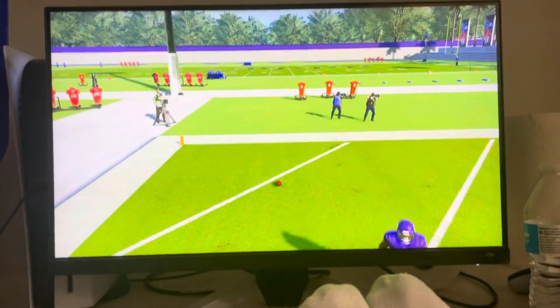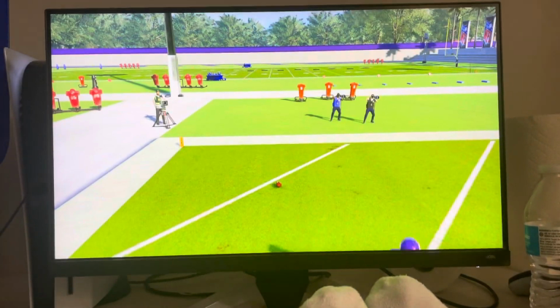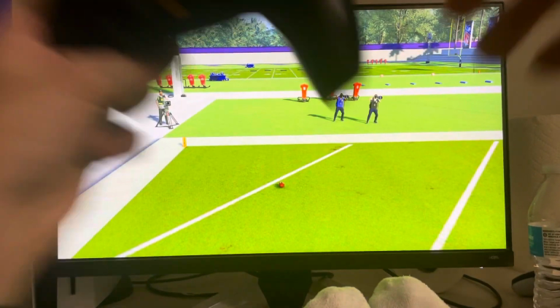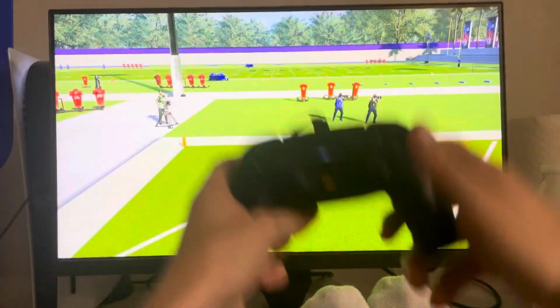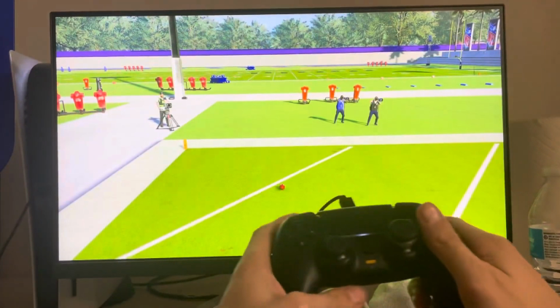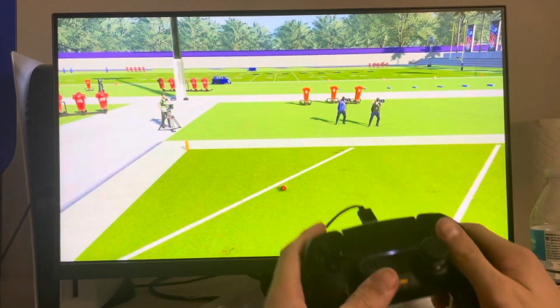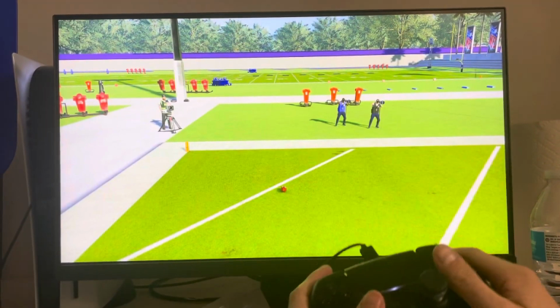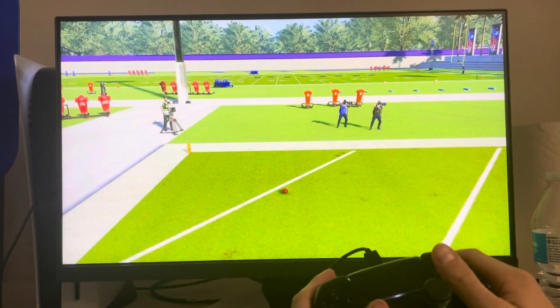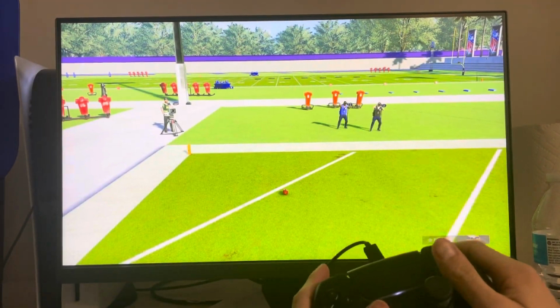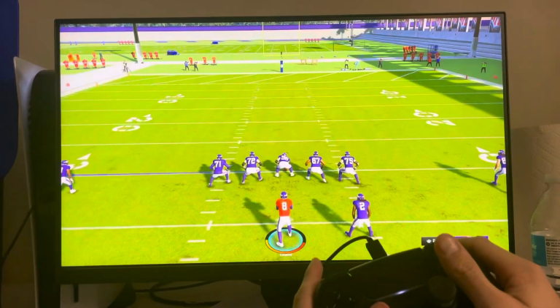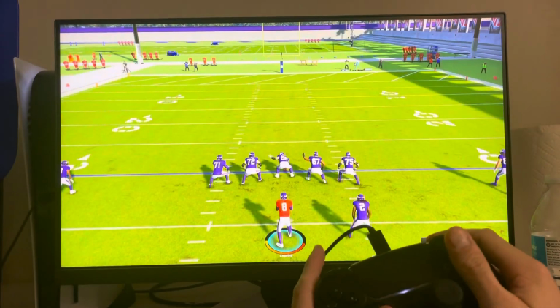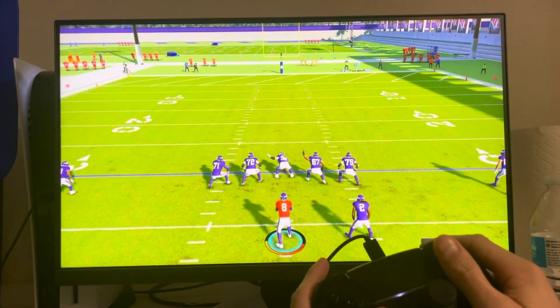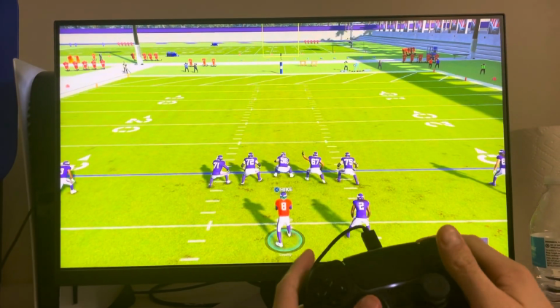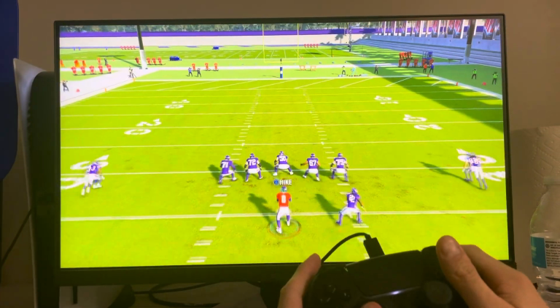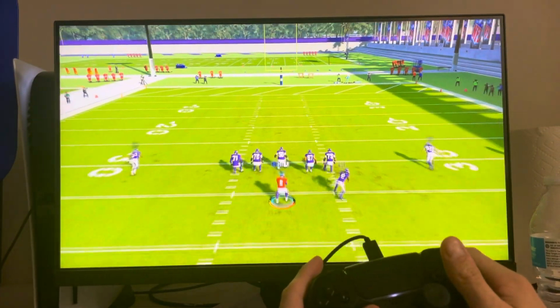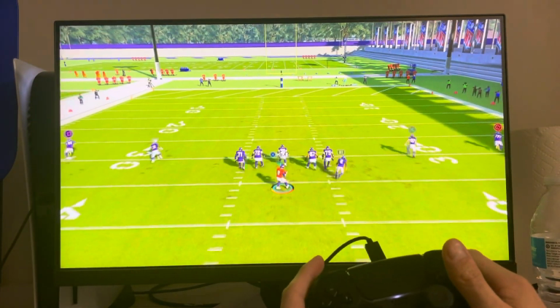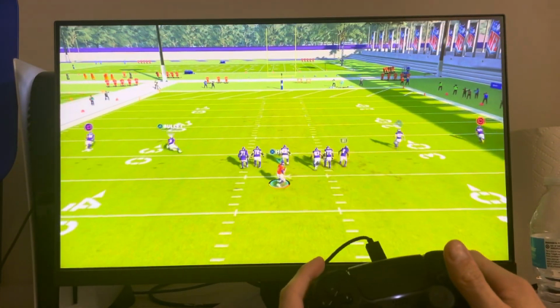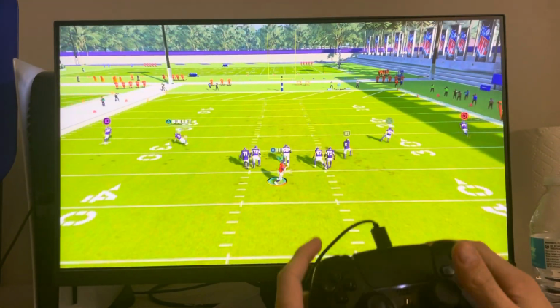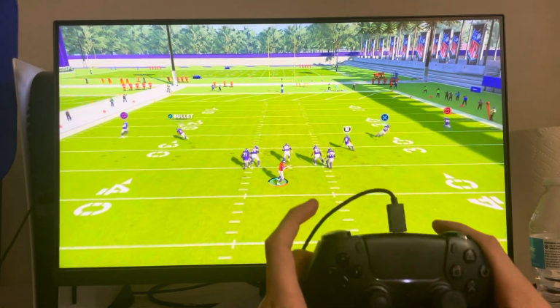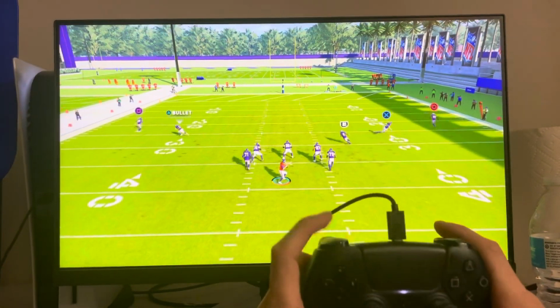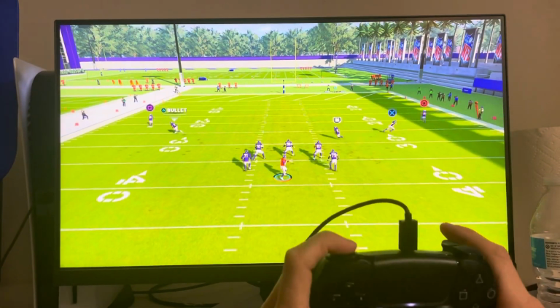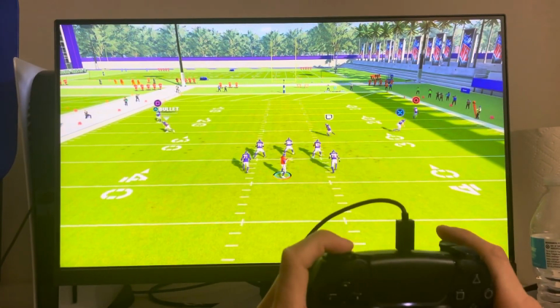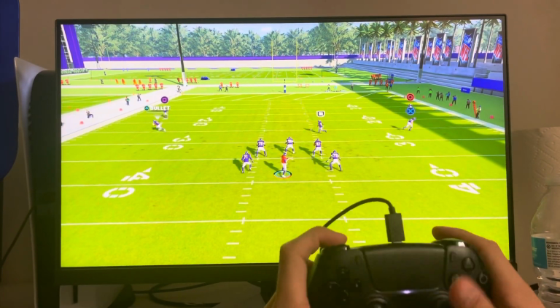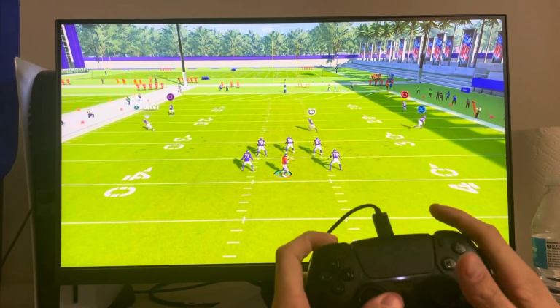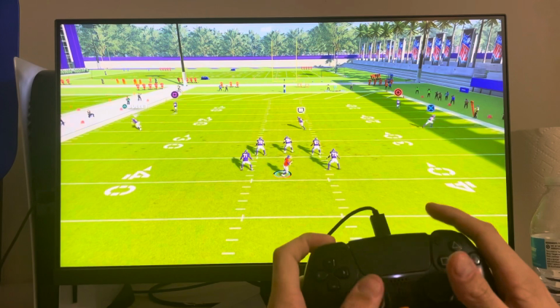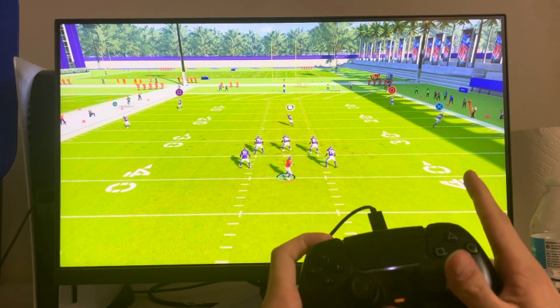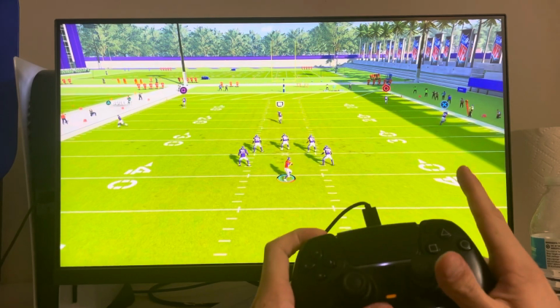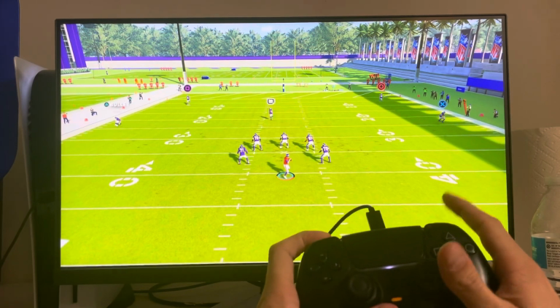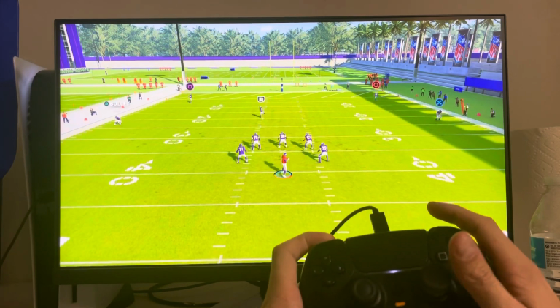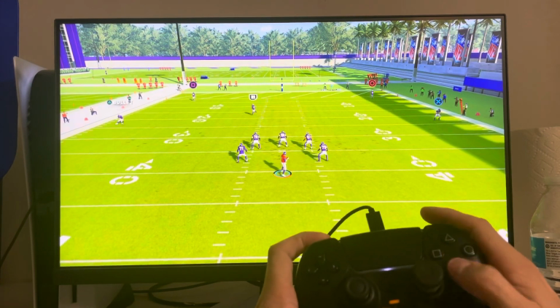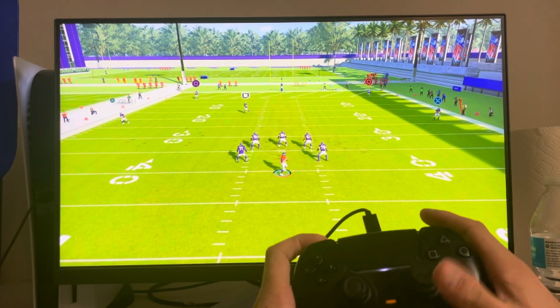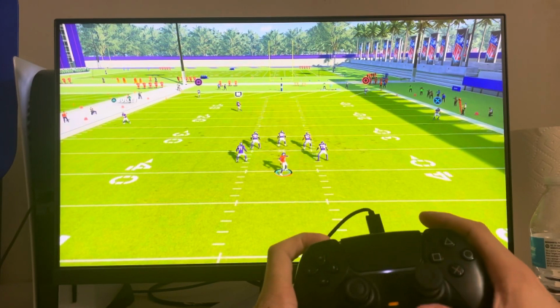Hey guys, it's your boy being tasey. I'm going to show you guys how to throw a high throw. You just hold the L1 button and then pick your person.